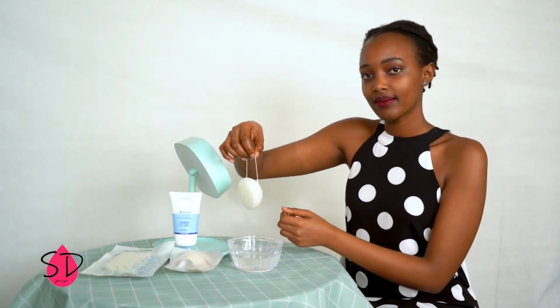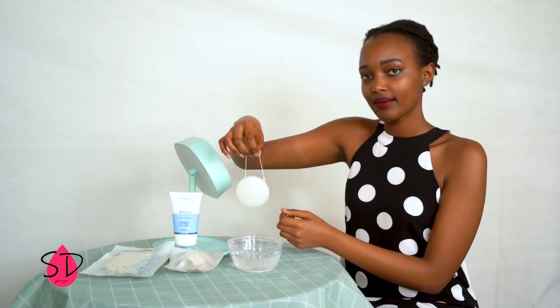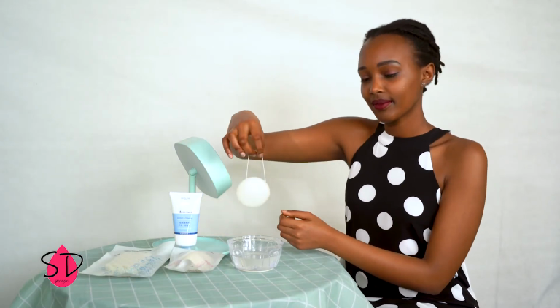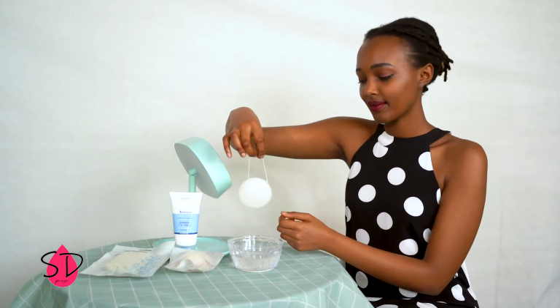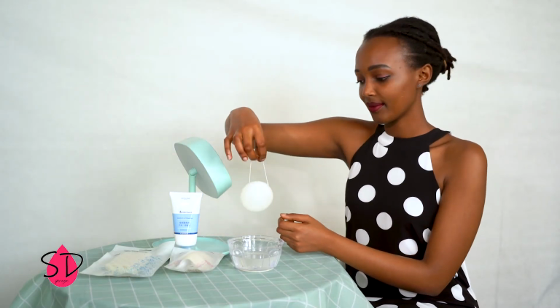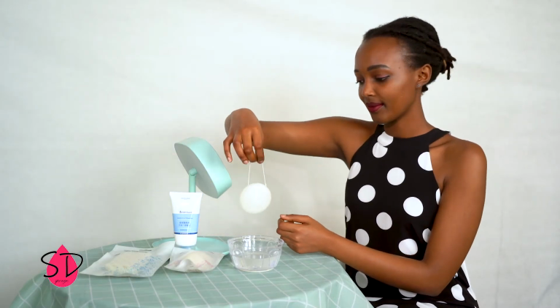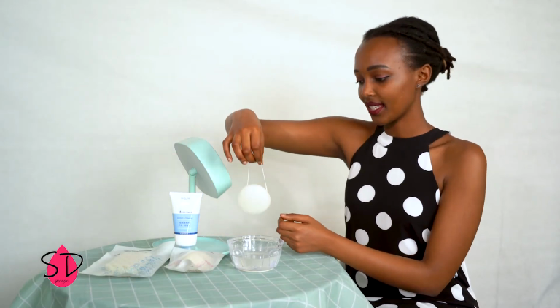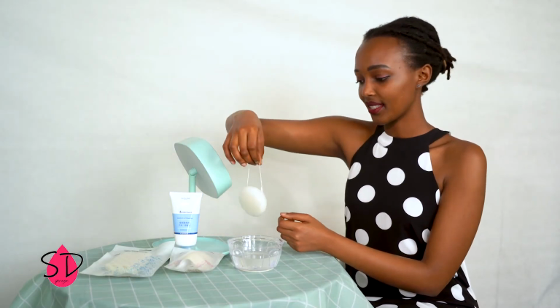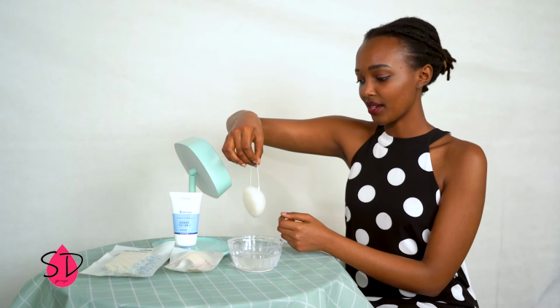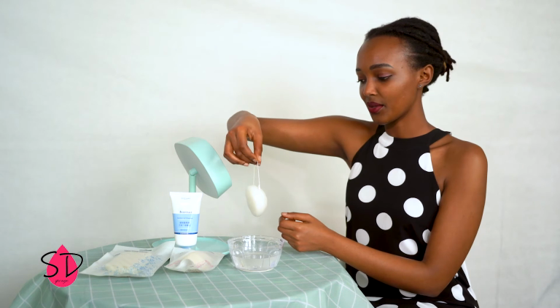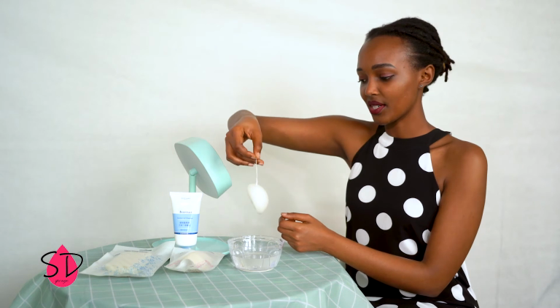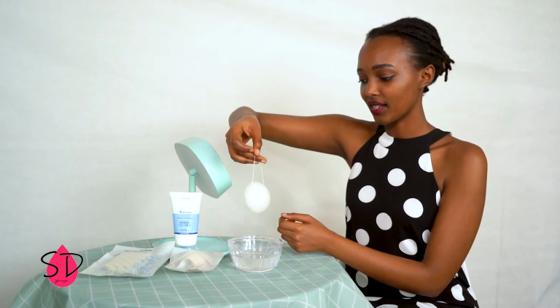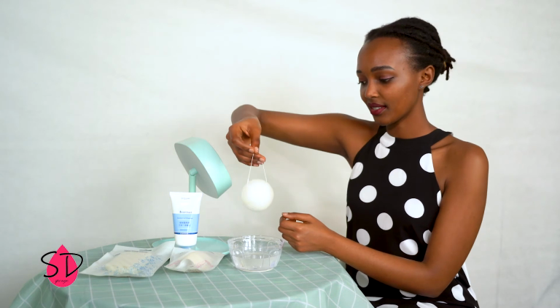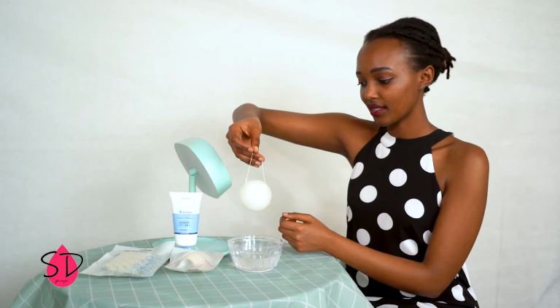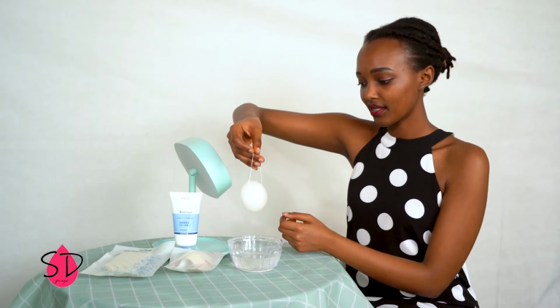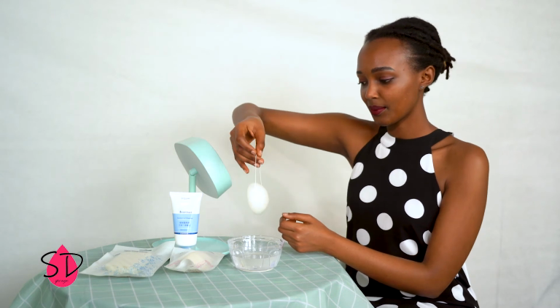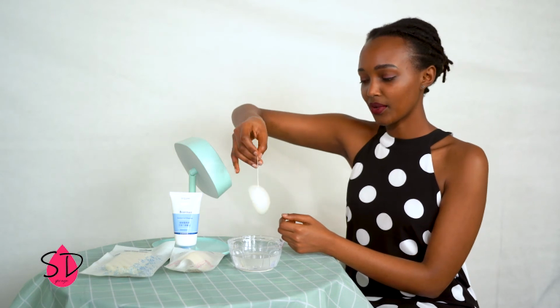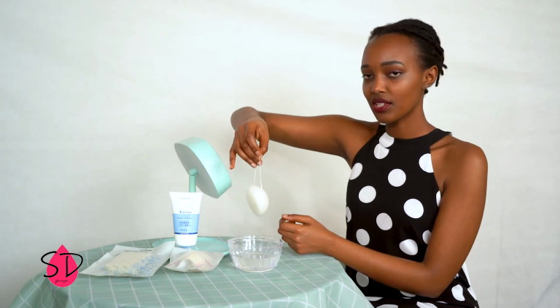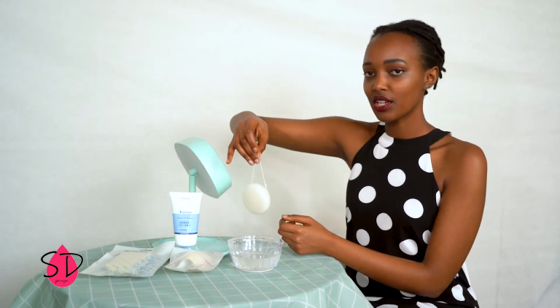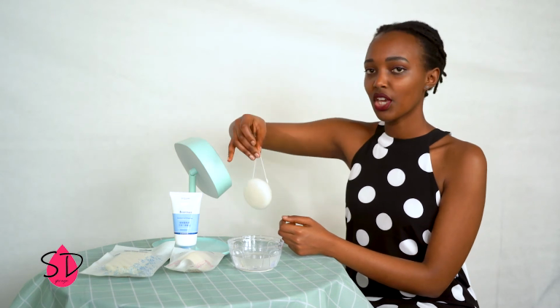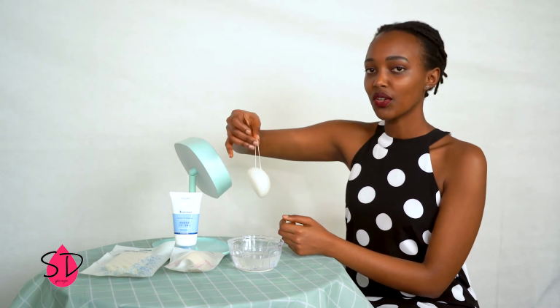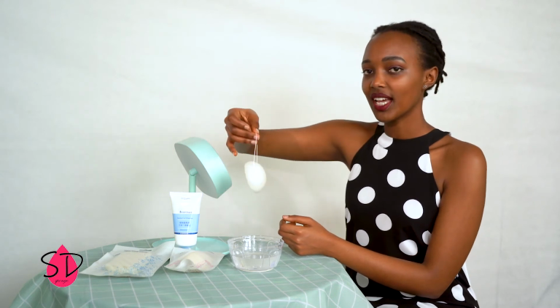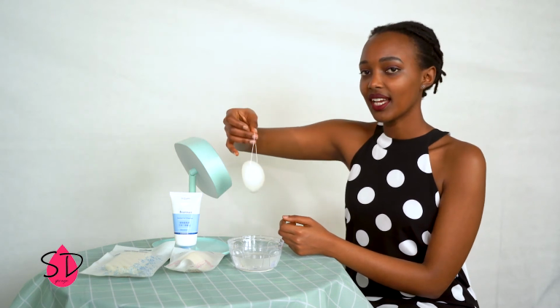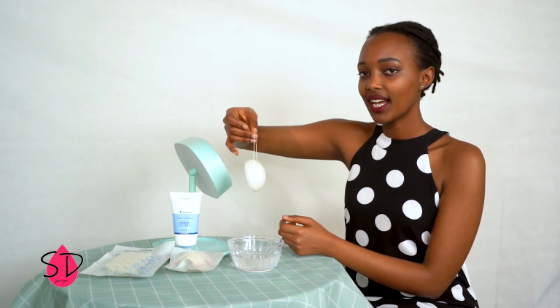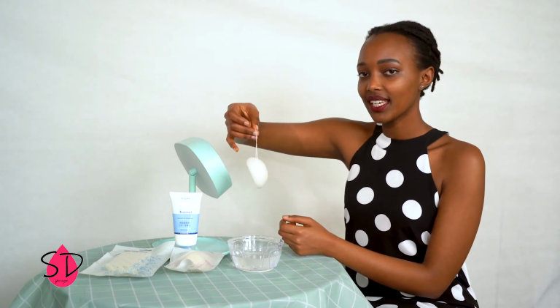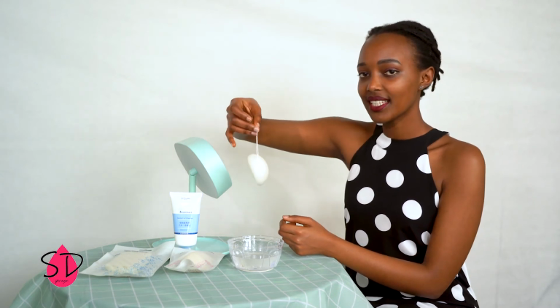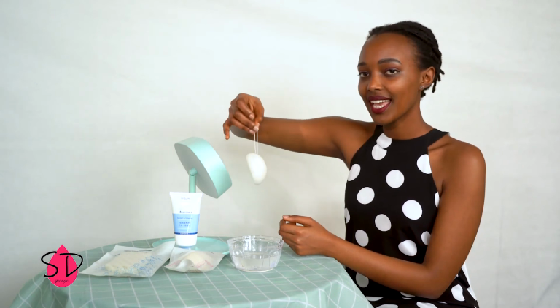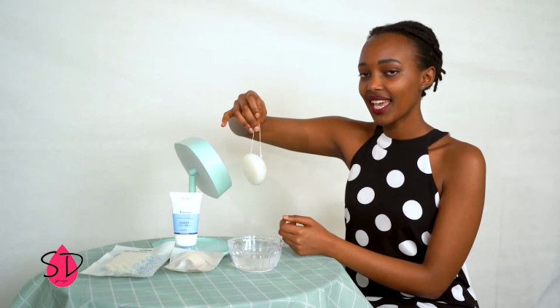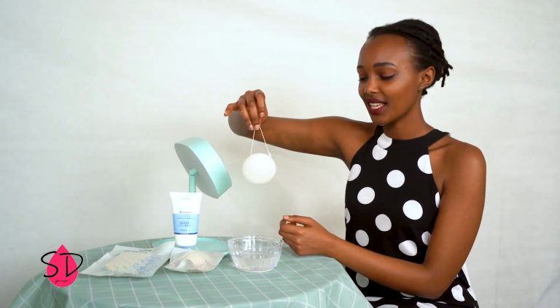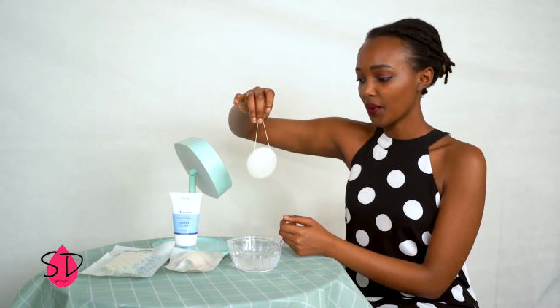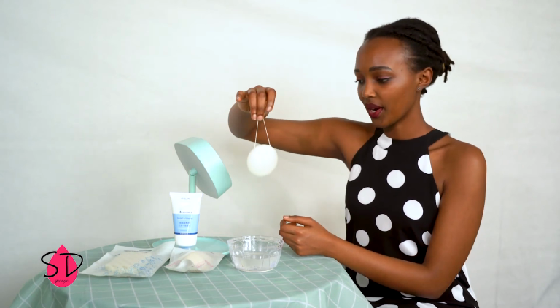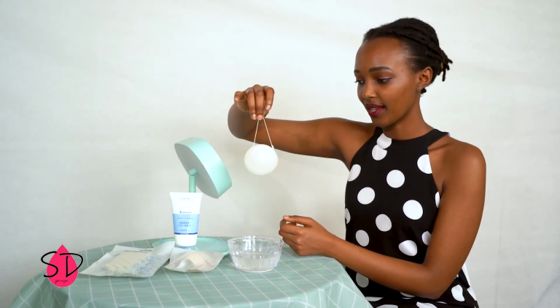Then, this is your konjac sponge after use. You can hang it anywhere — keep it open to dry.